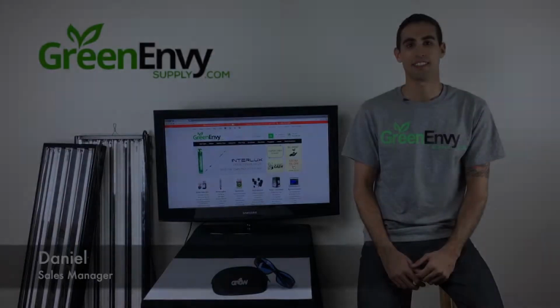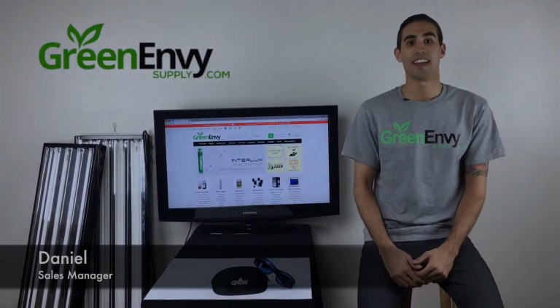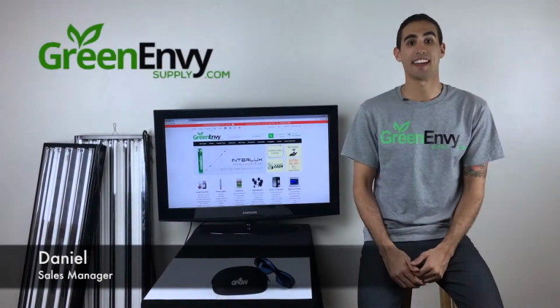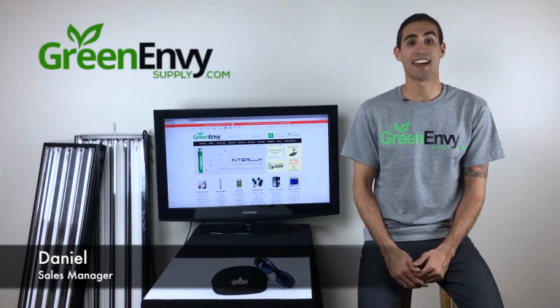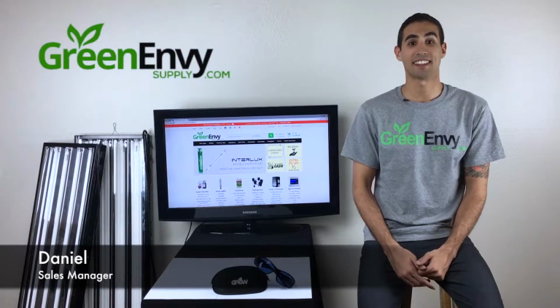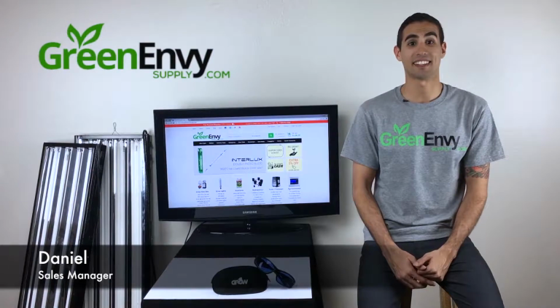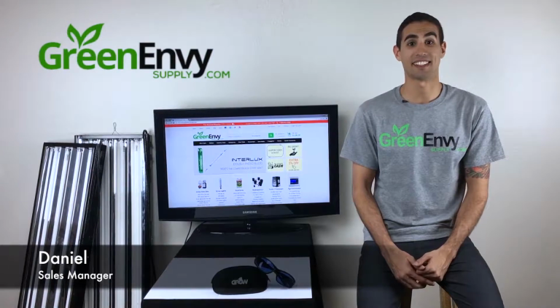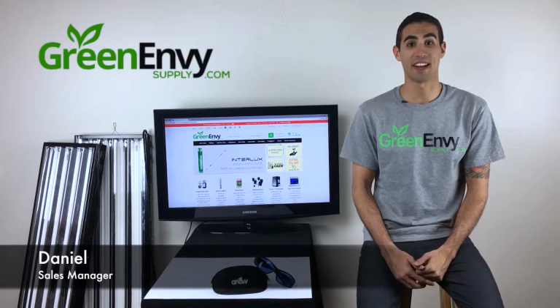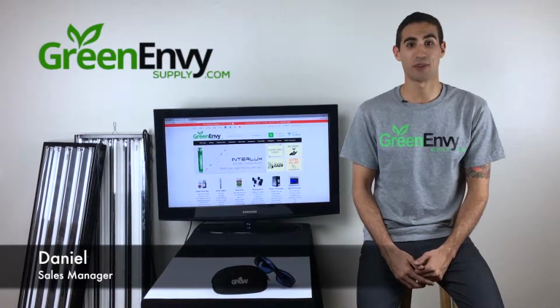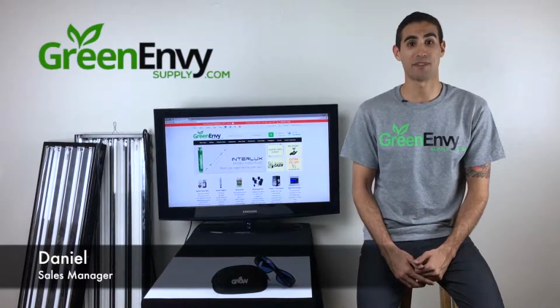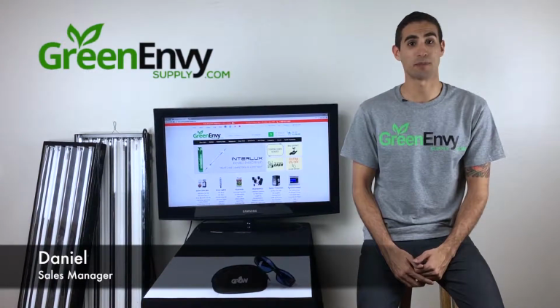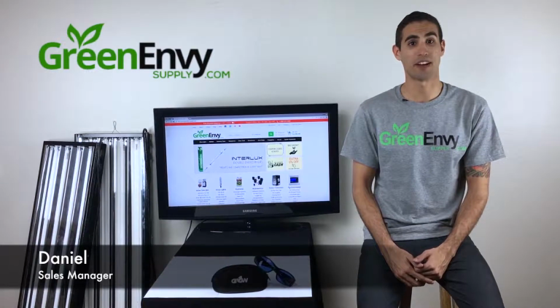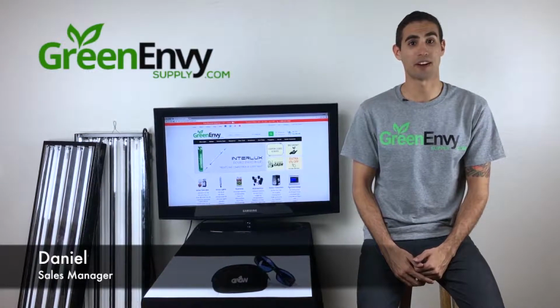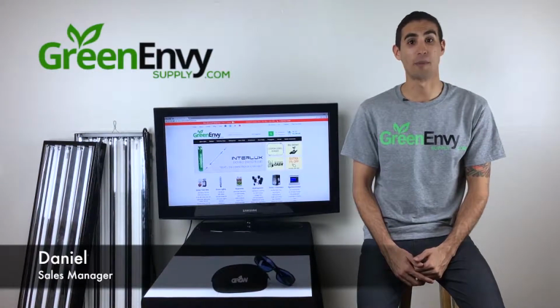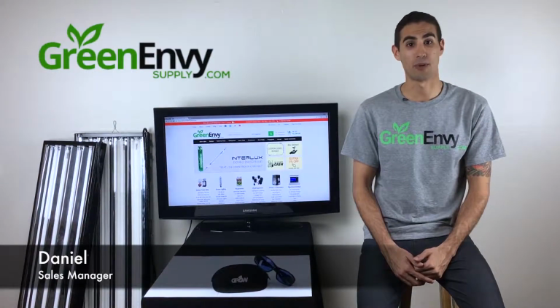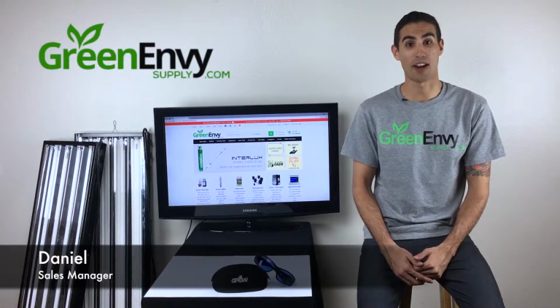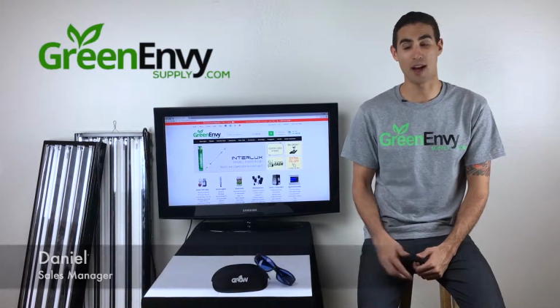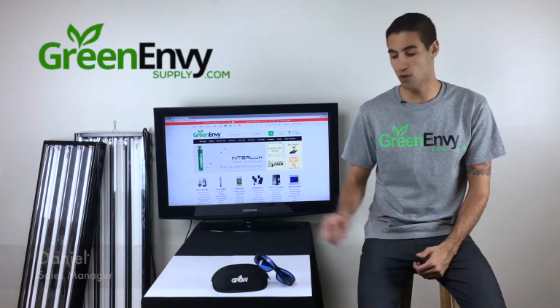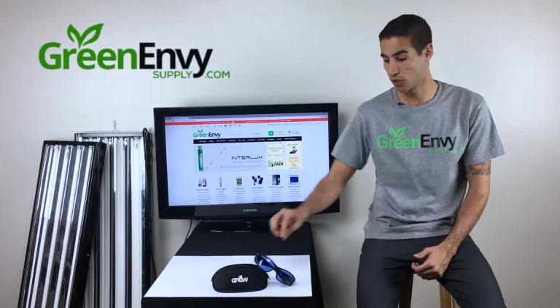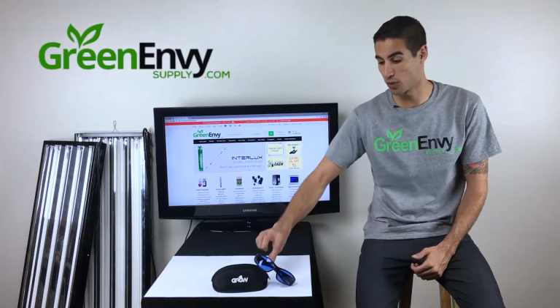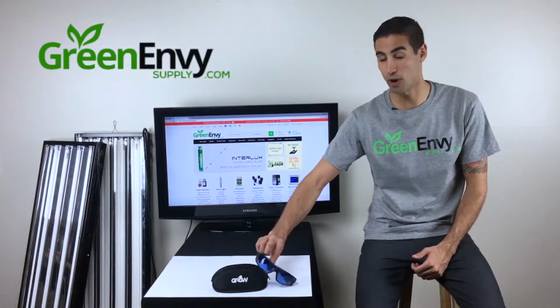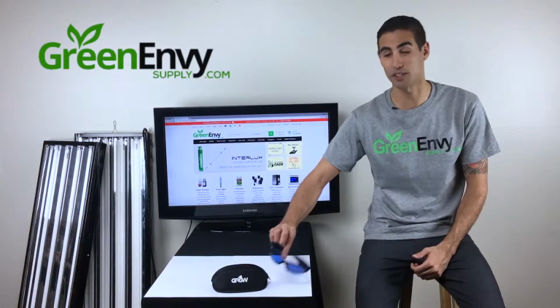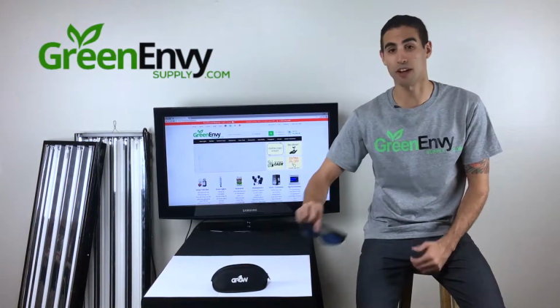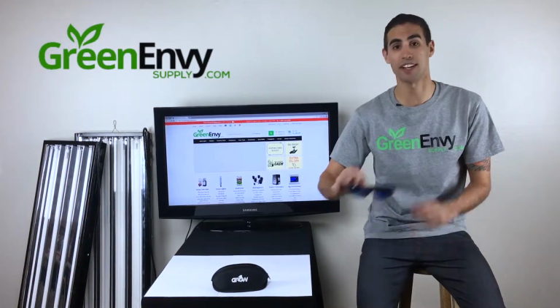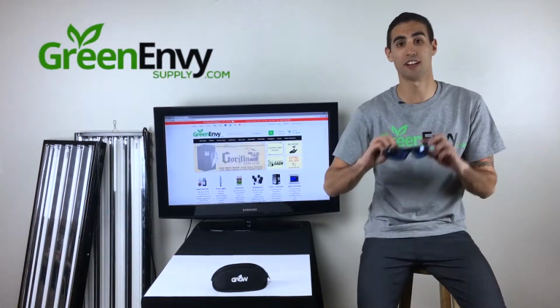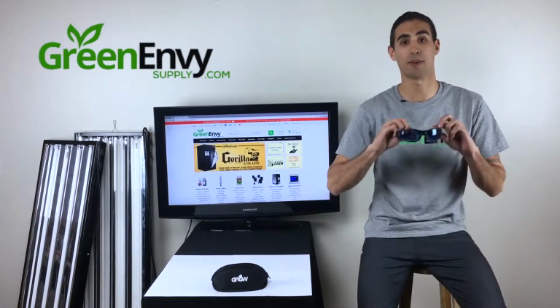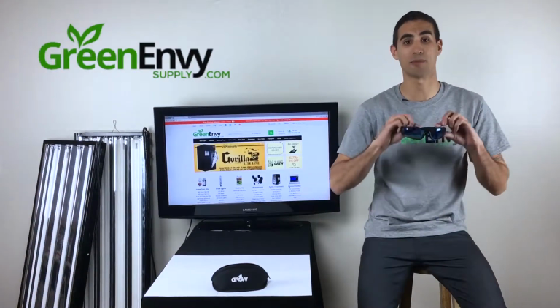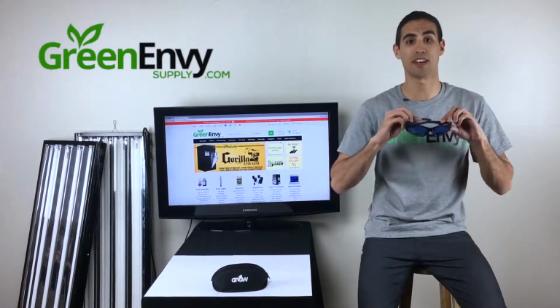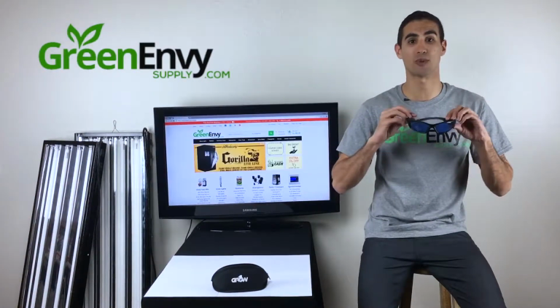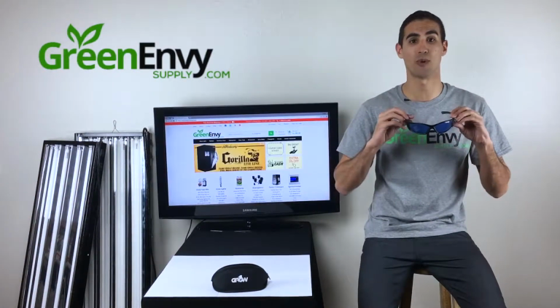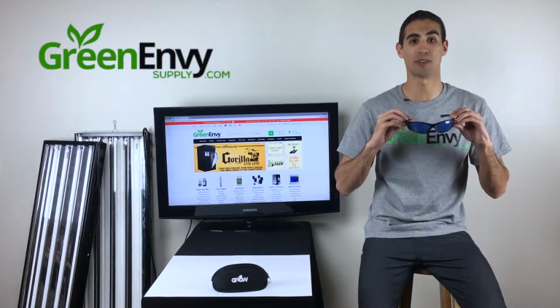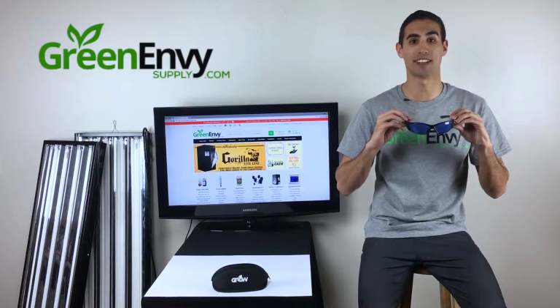Hey guys, this is Dan at GreenEnvySupply.com, and right now we're going to do a product spotlight on some HPS grow room glasses.